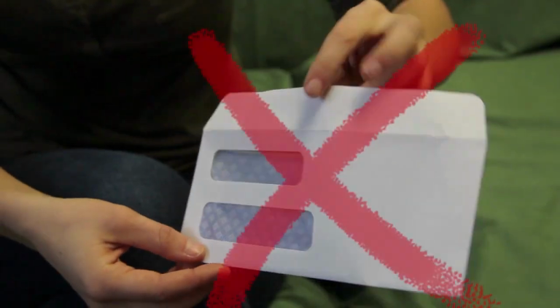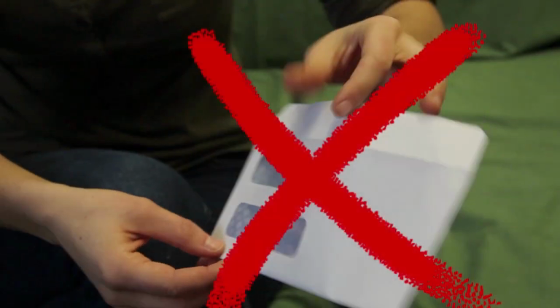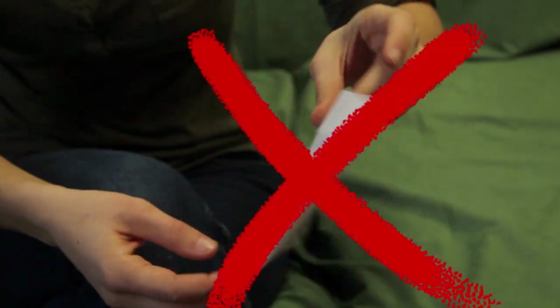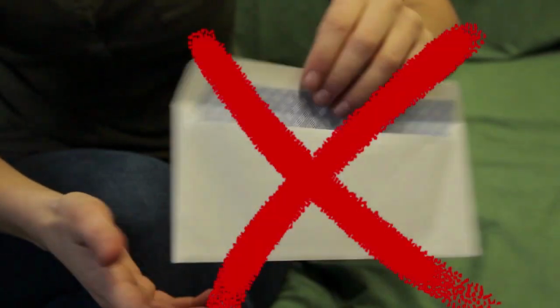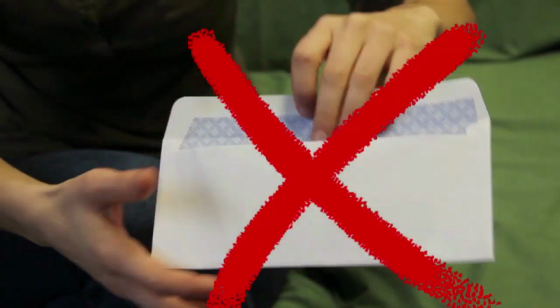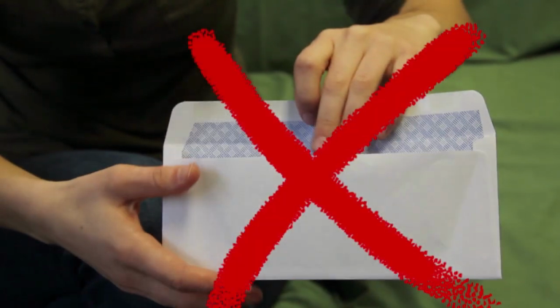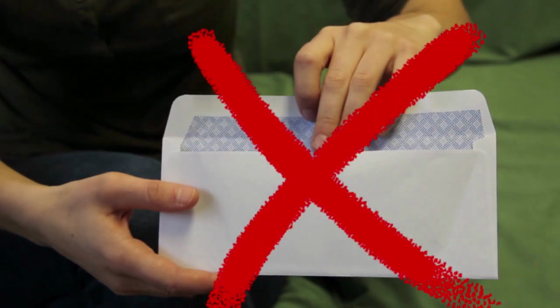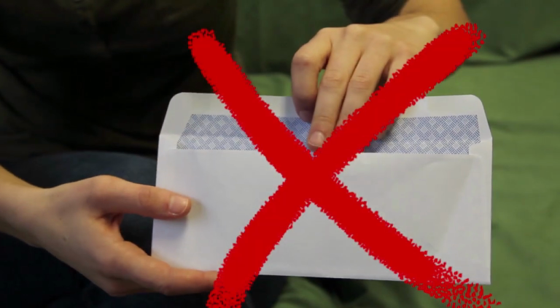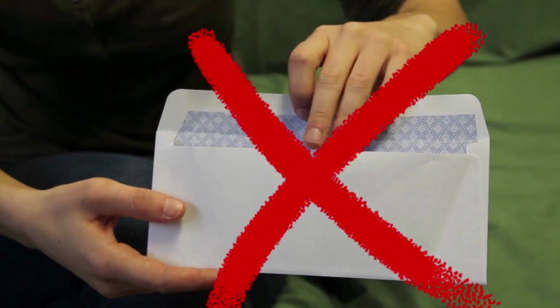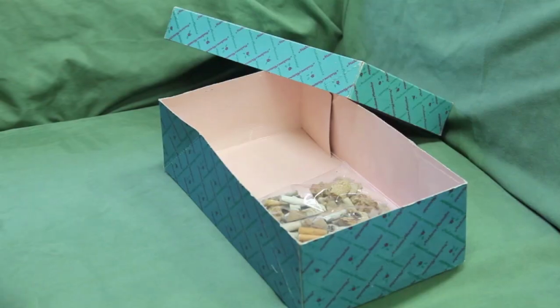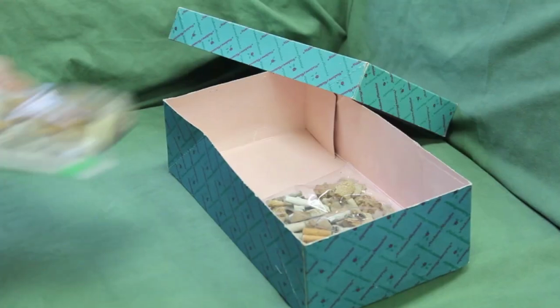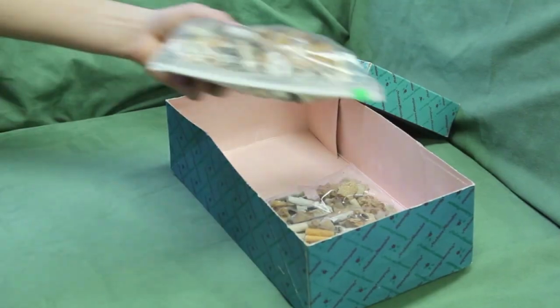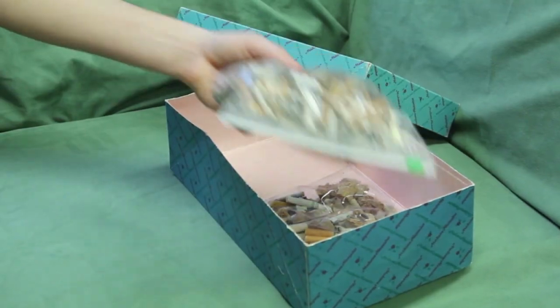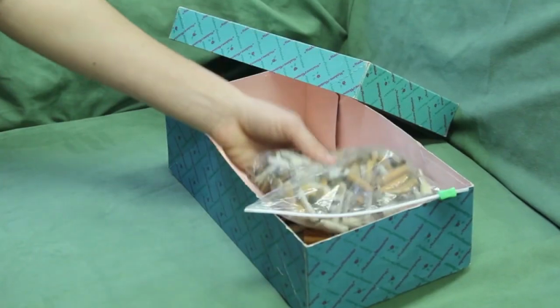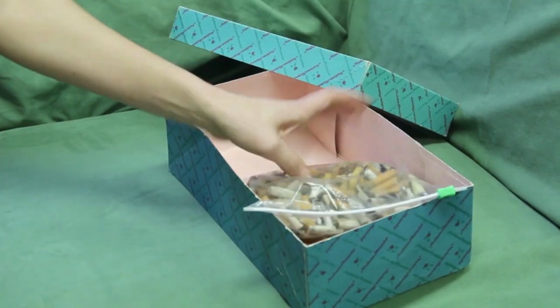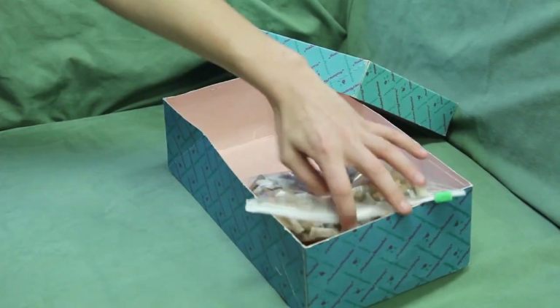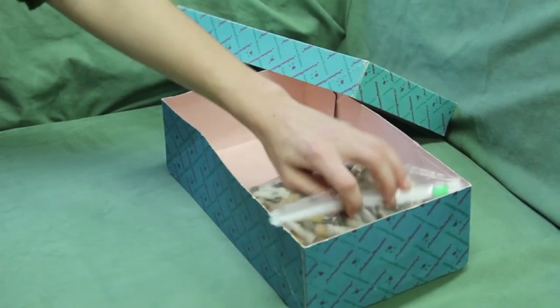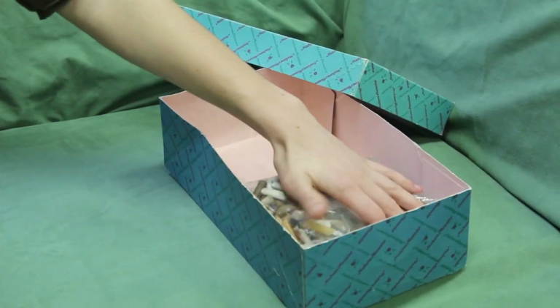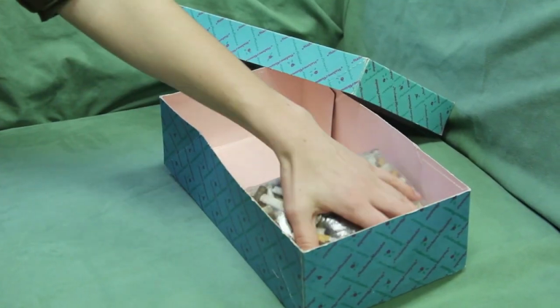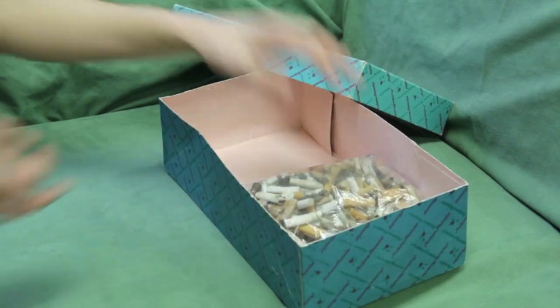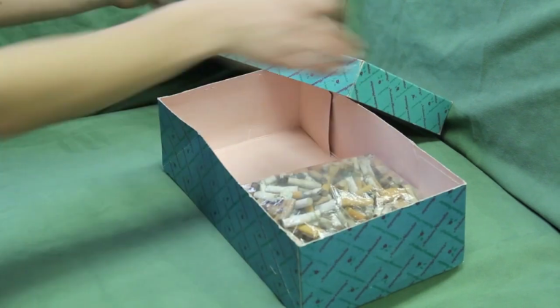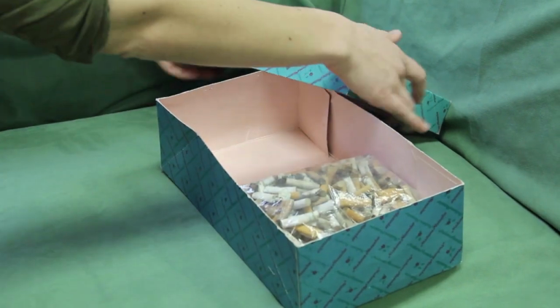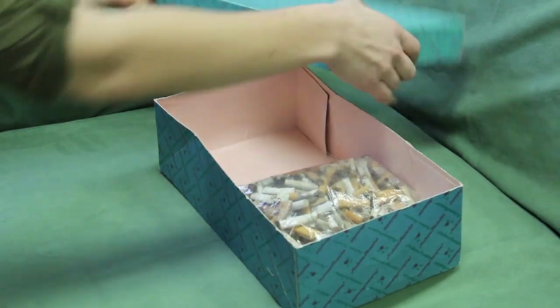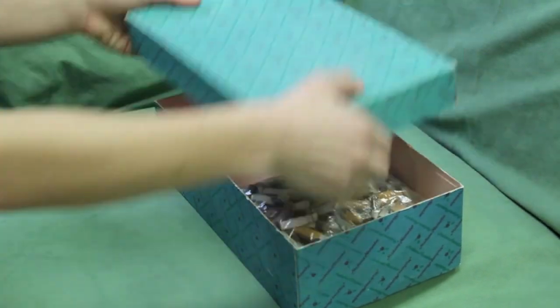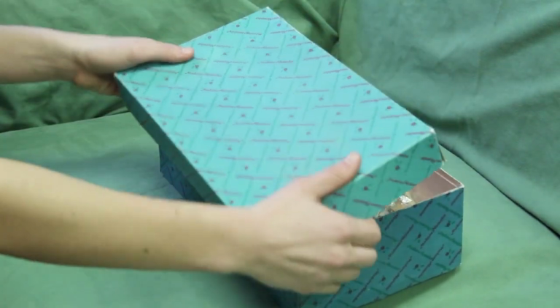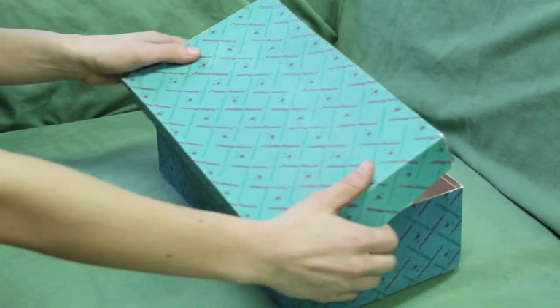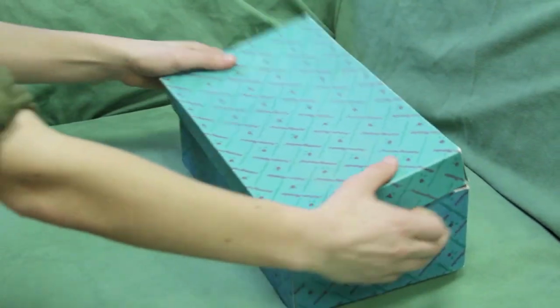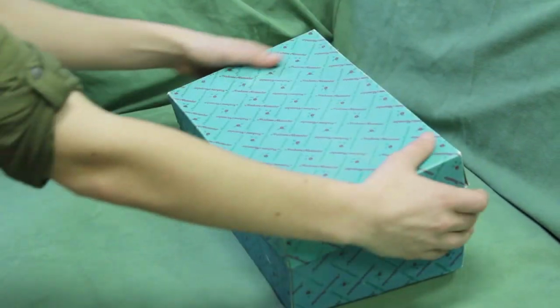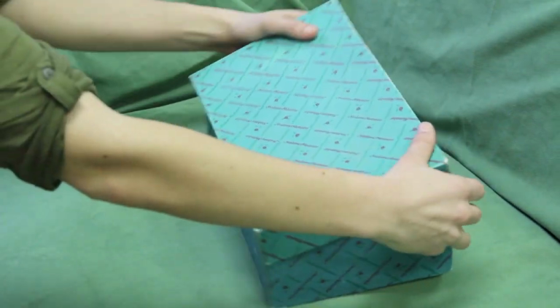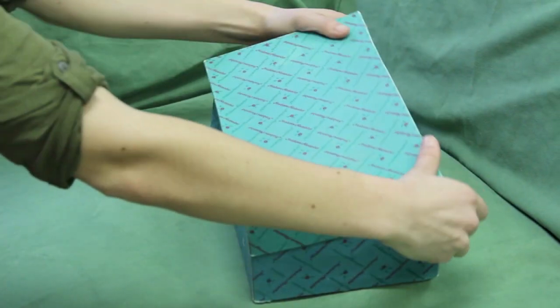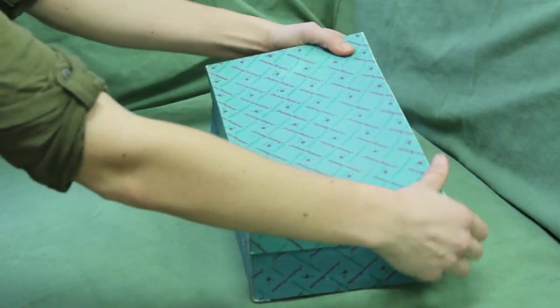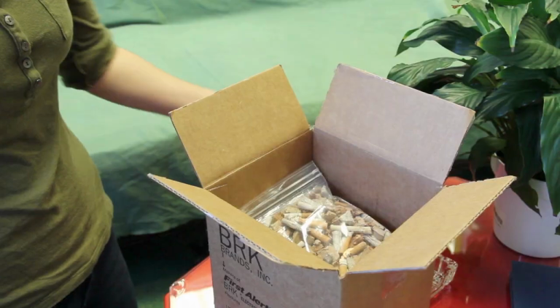Step 2. Store your filled bags in an empty shoe box, cardboard box, or even the box you plan to ship in.